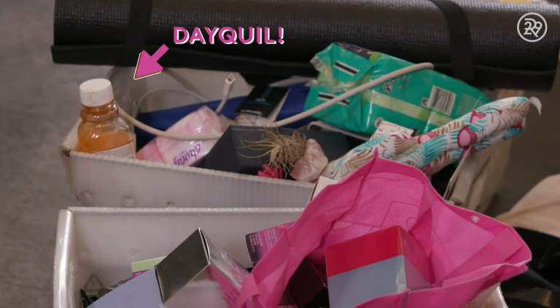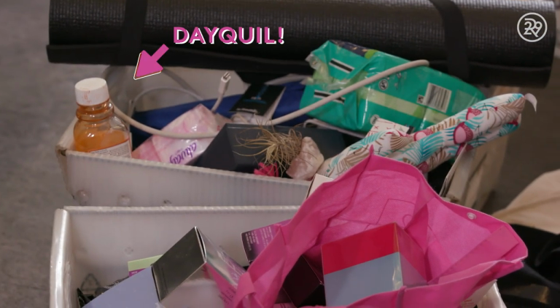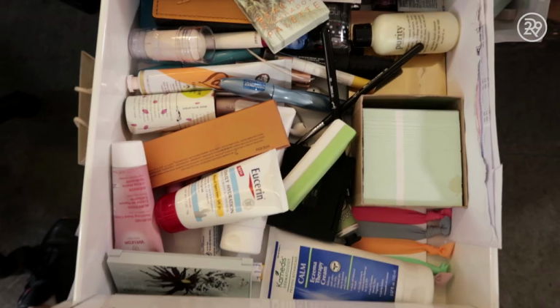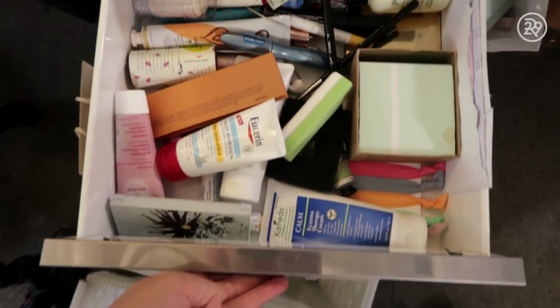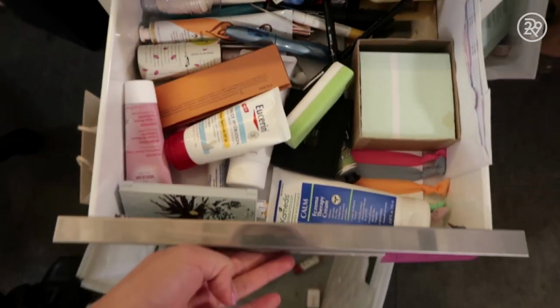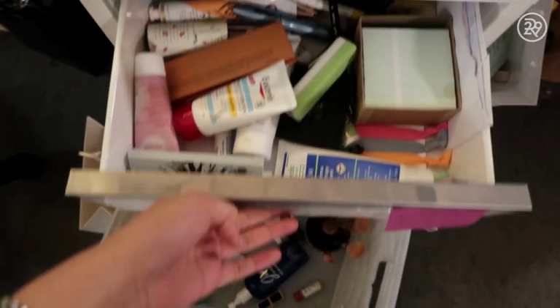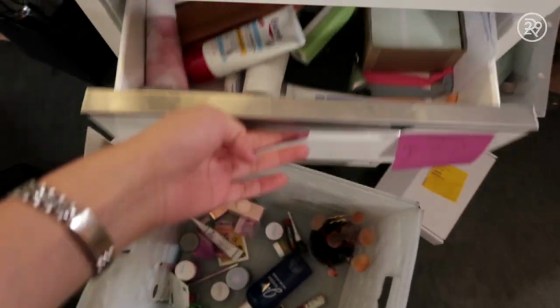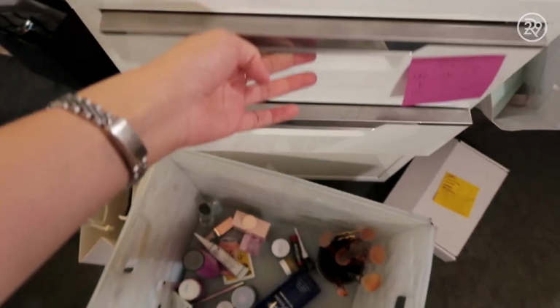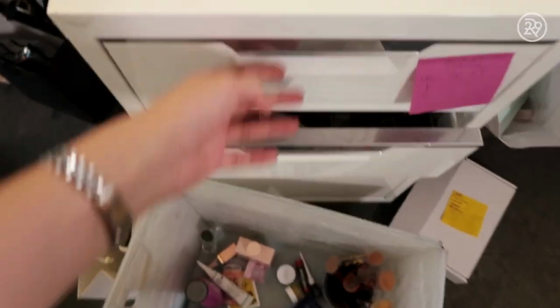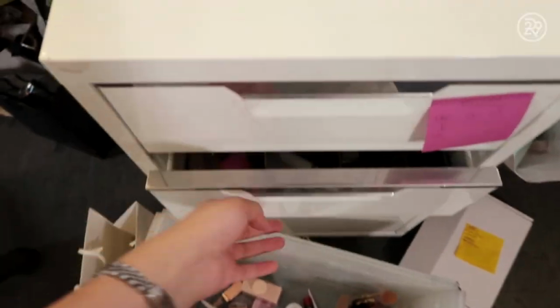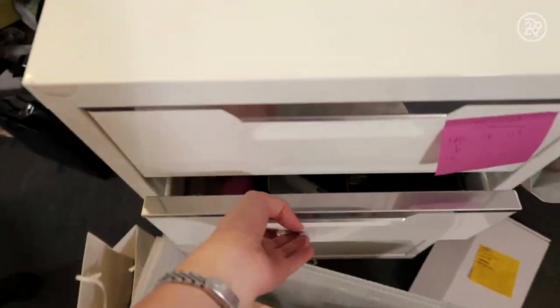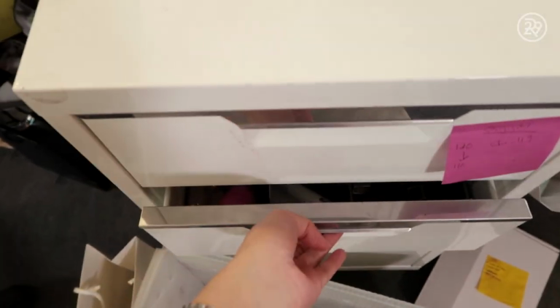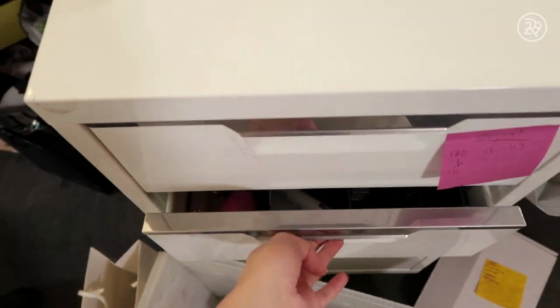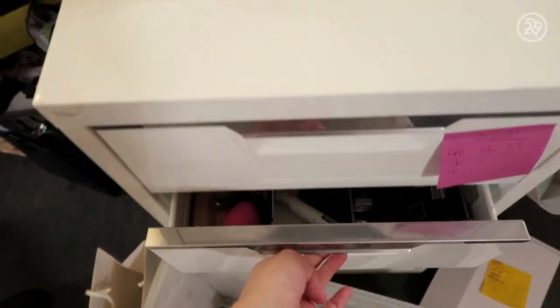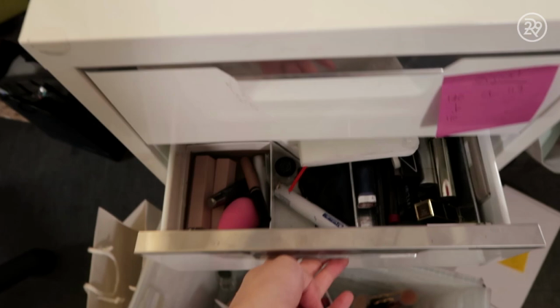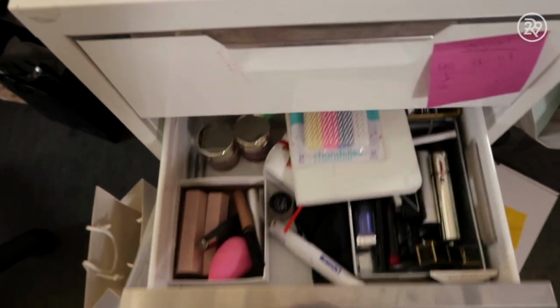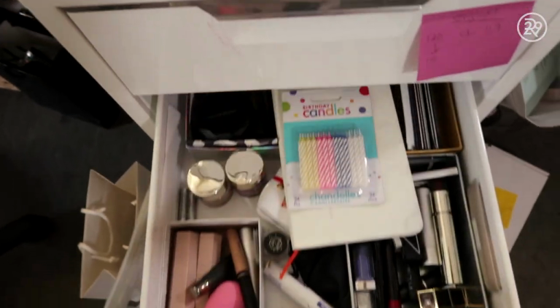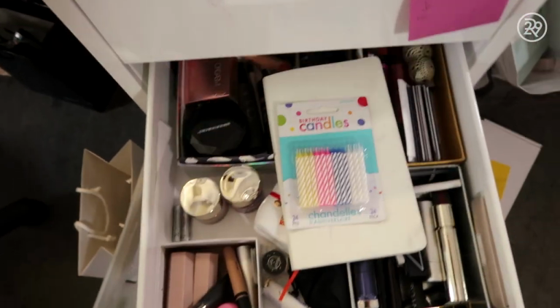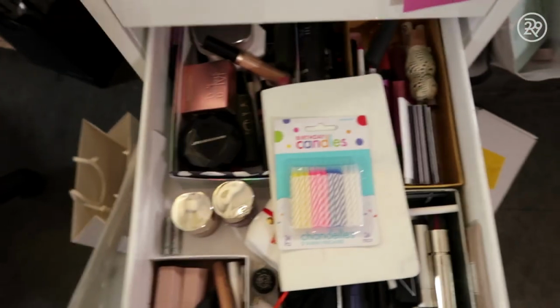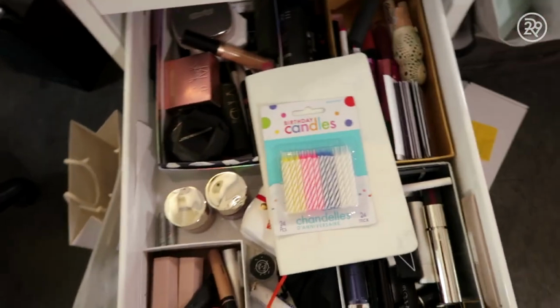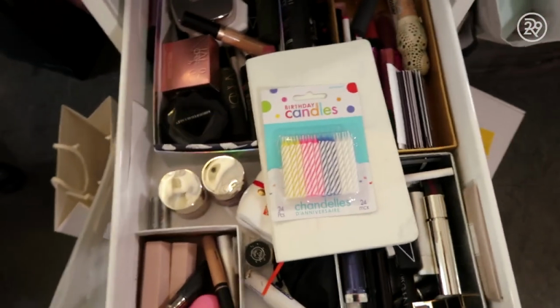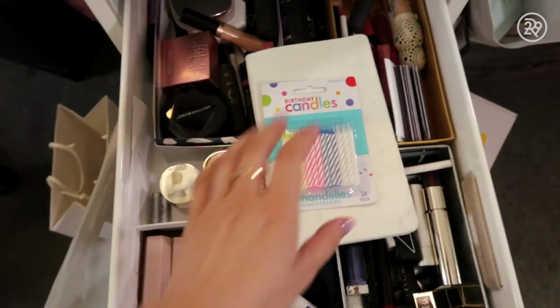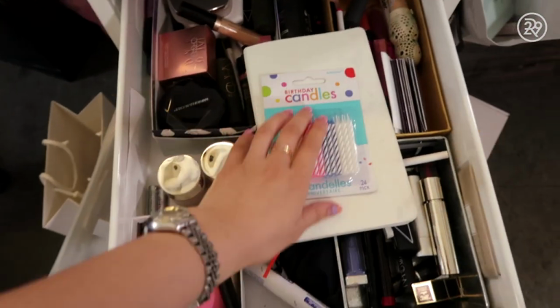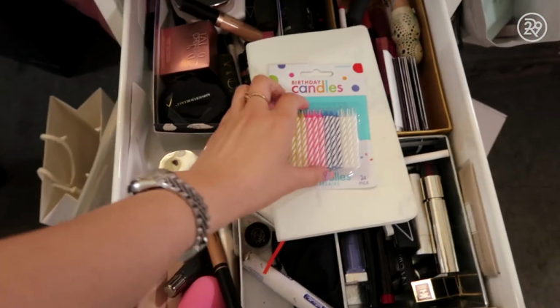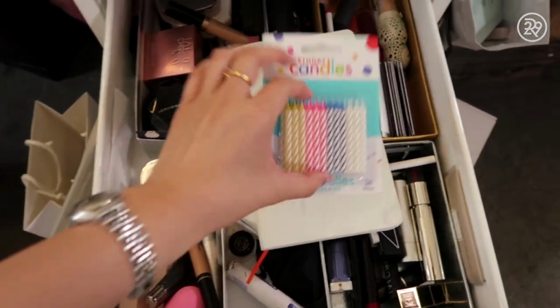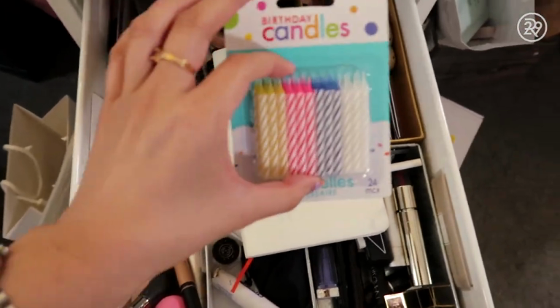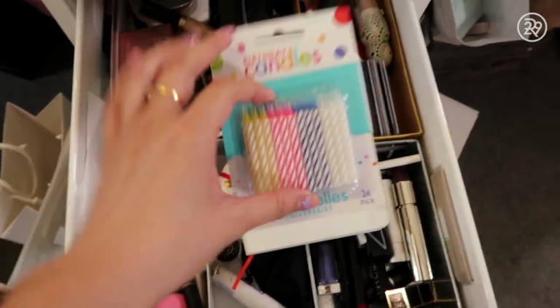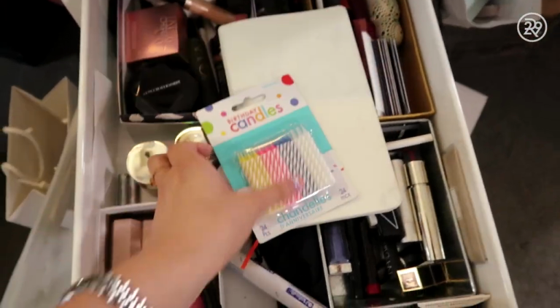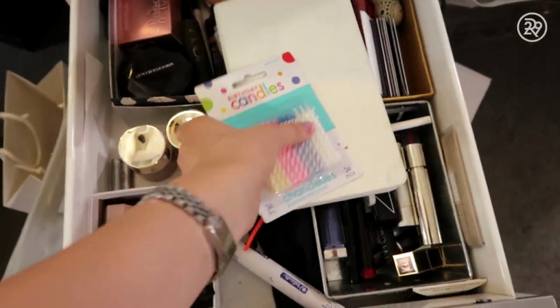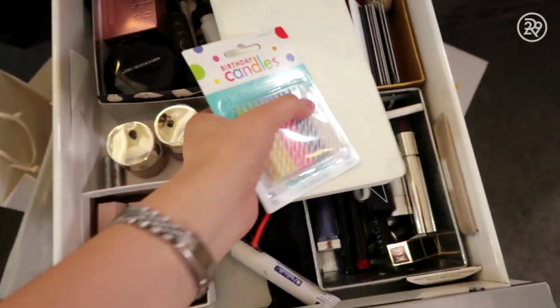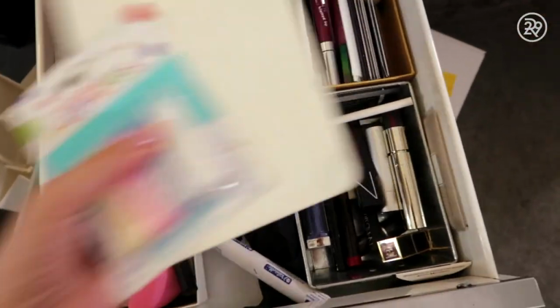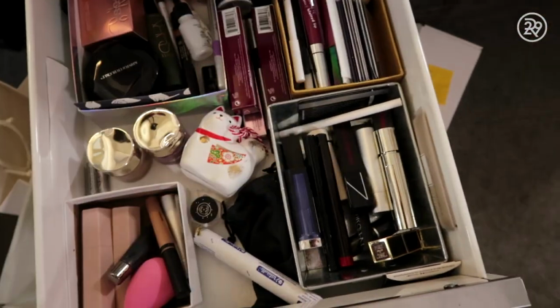So here are my drawers. I have three, and I have random things like candles in them.